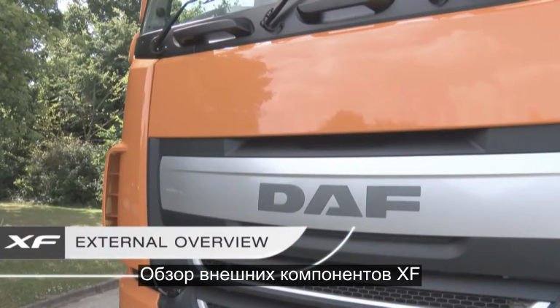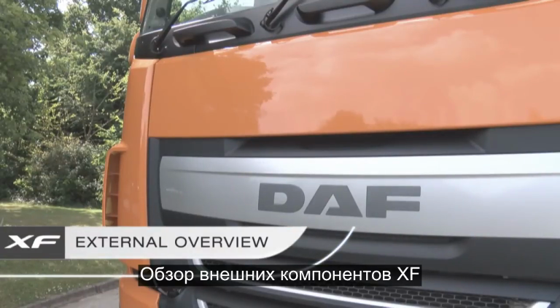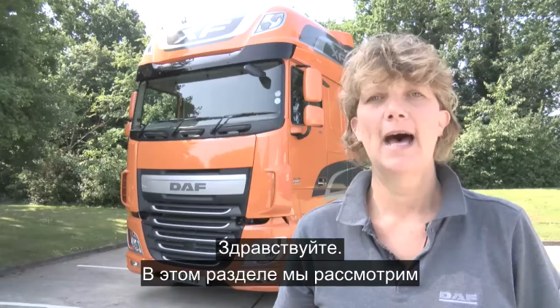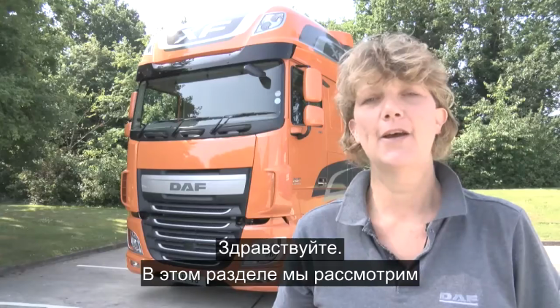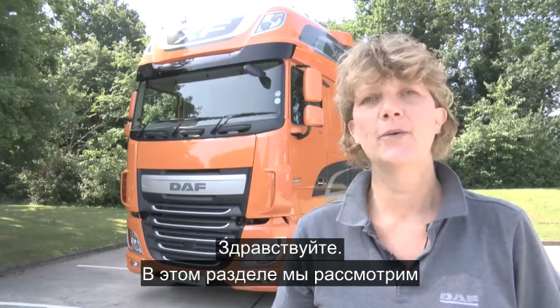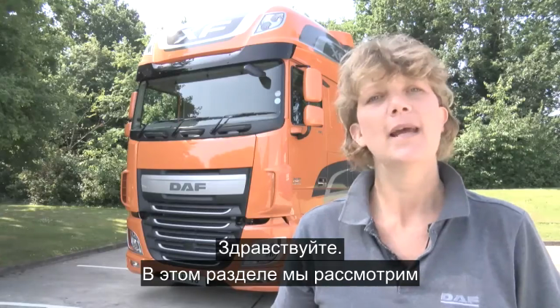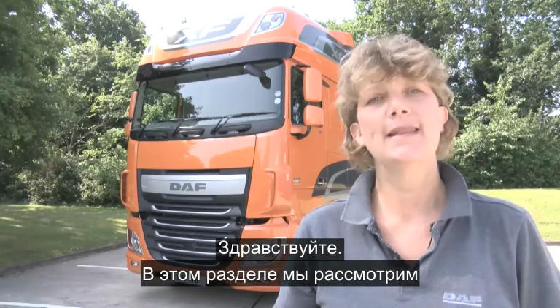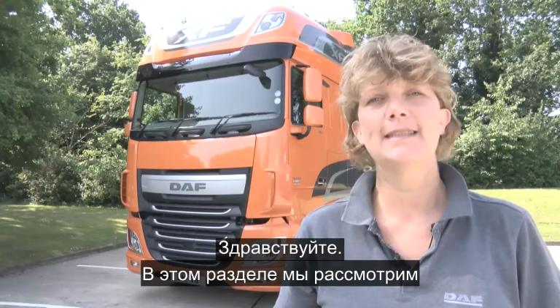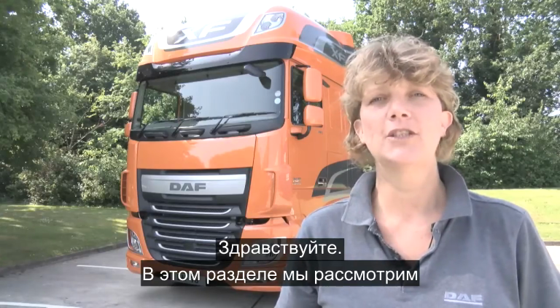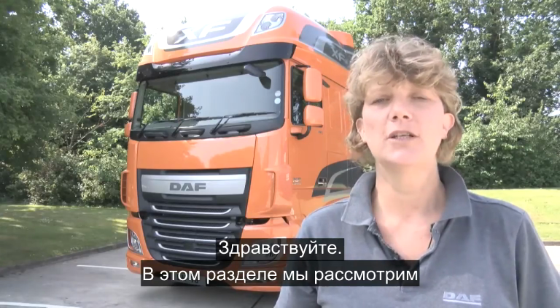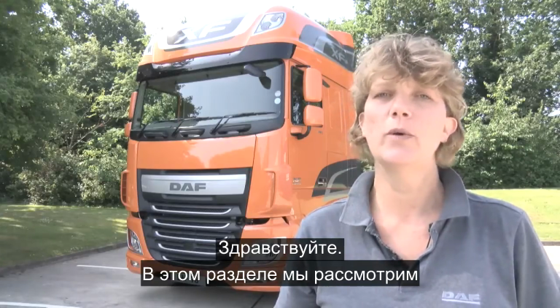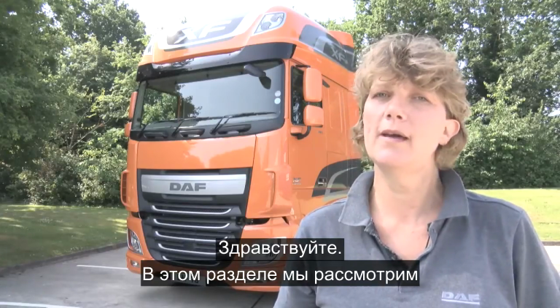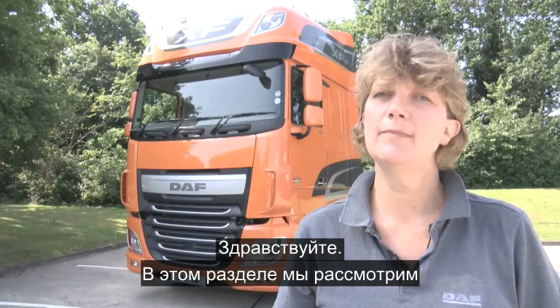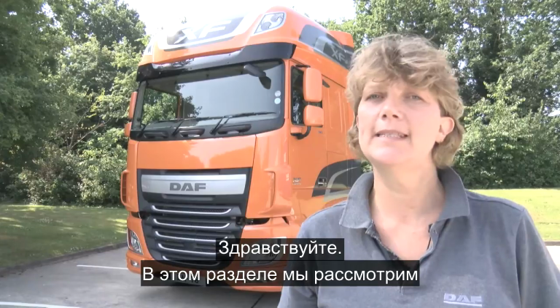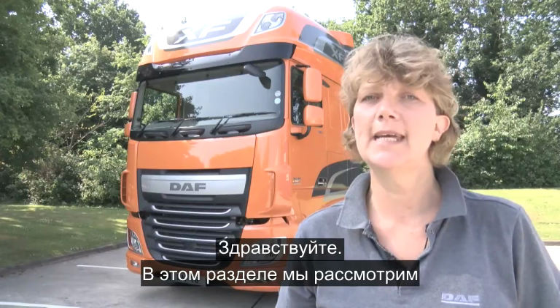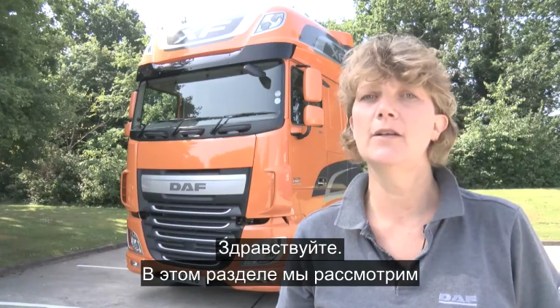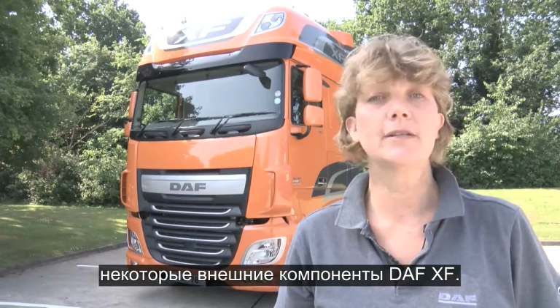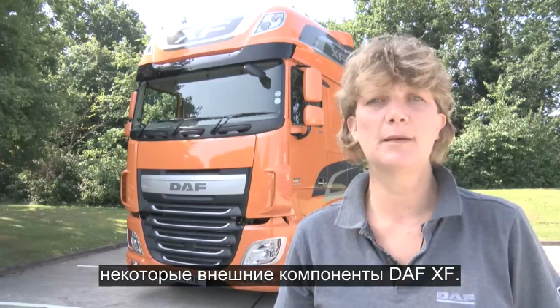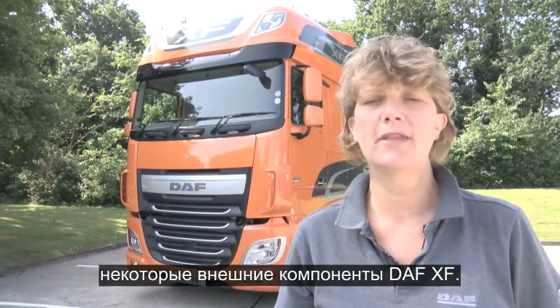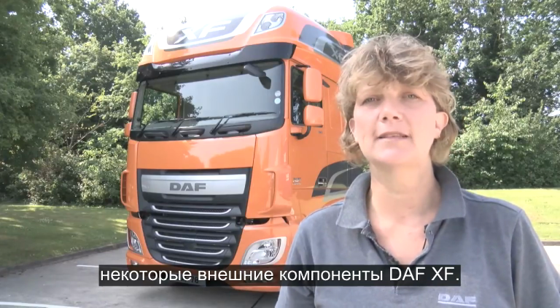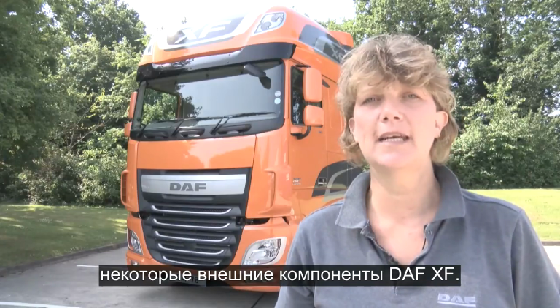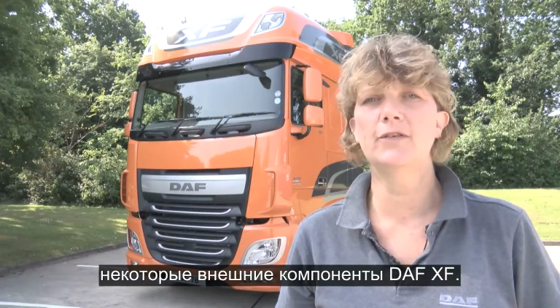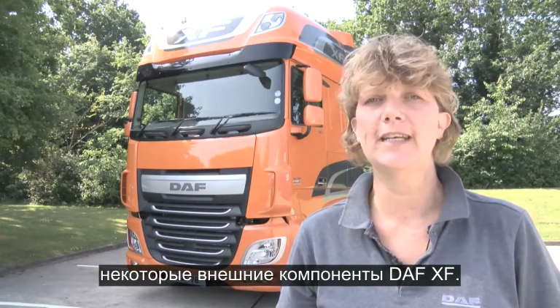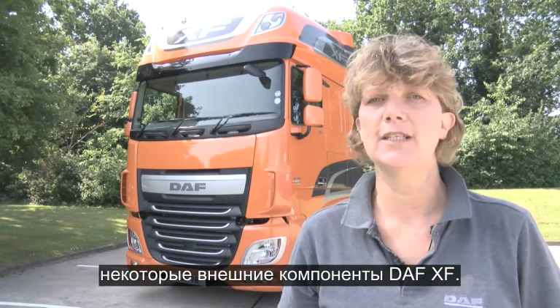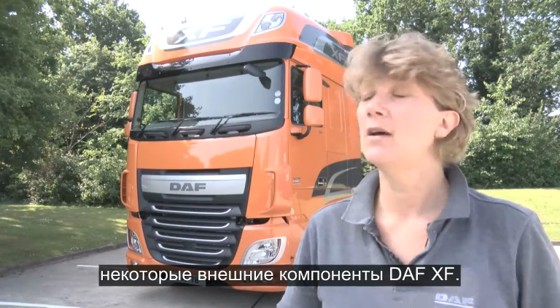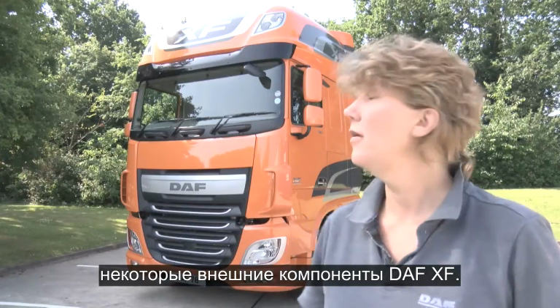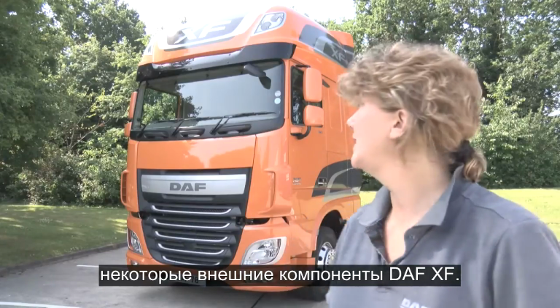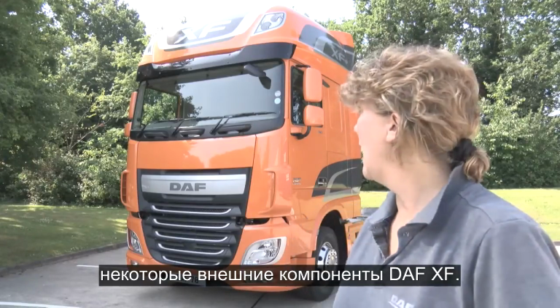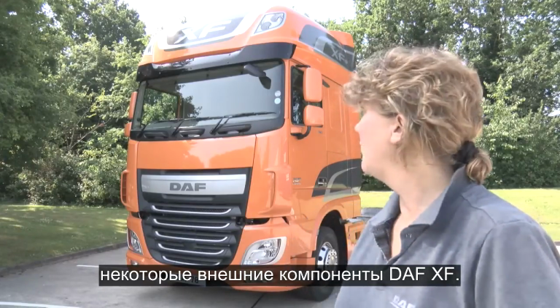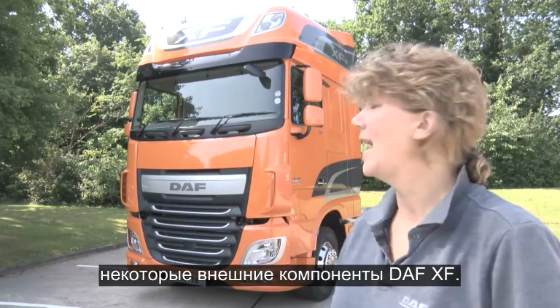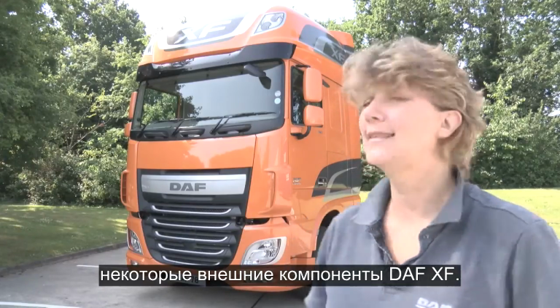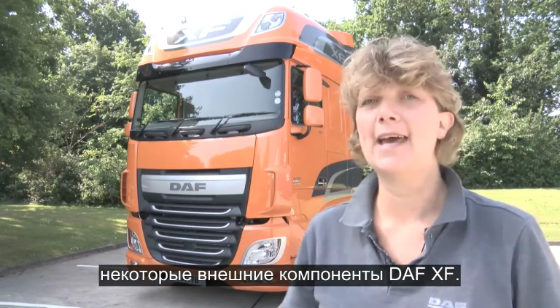Hello, in this section we're going to be taking a look at some of the external features on the DAF XF.